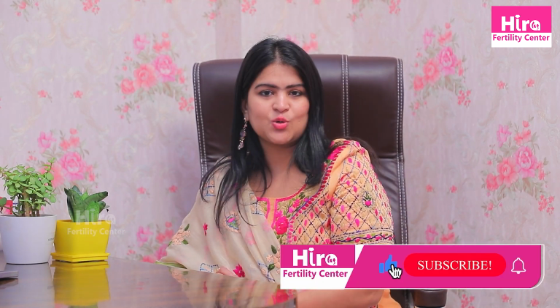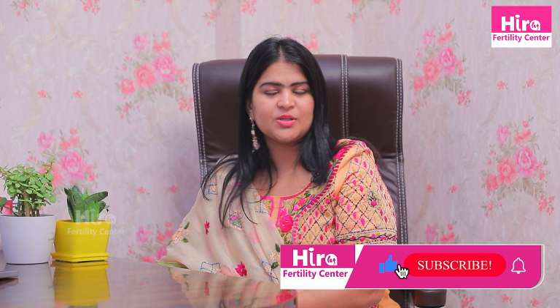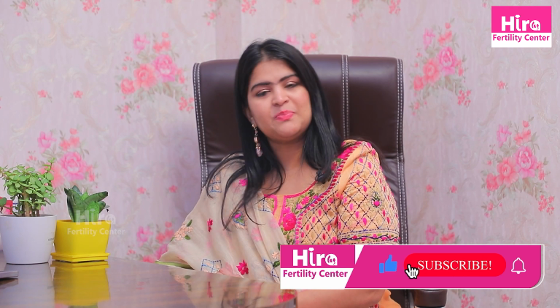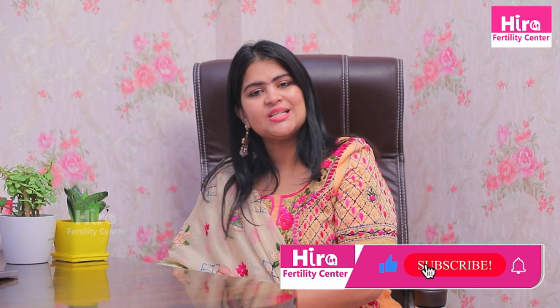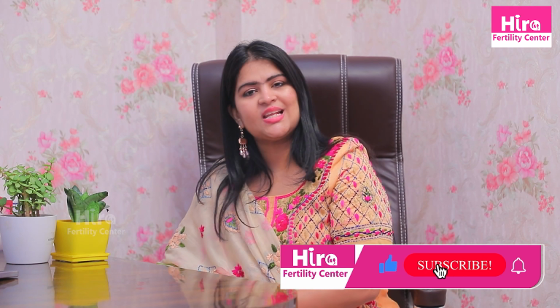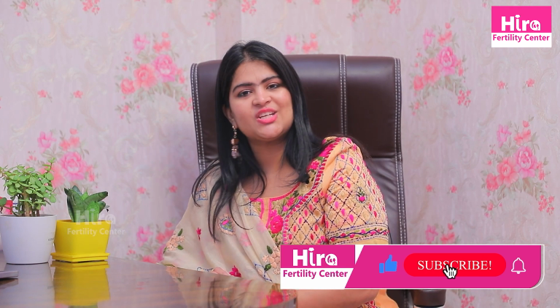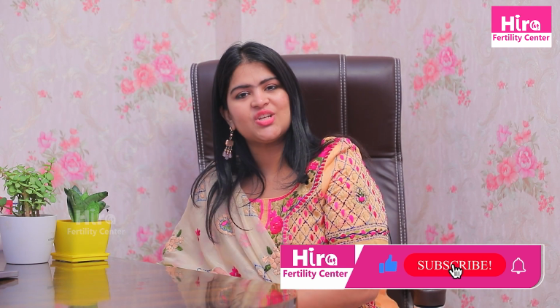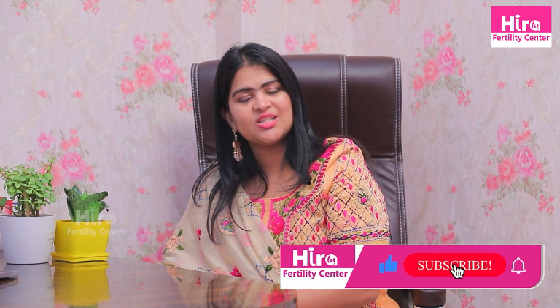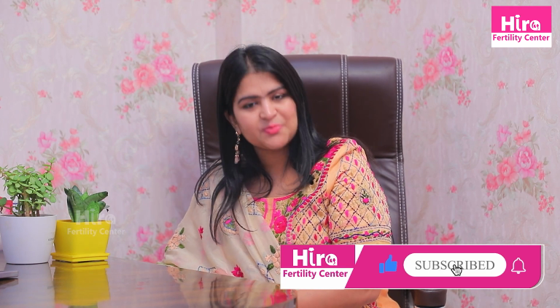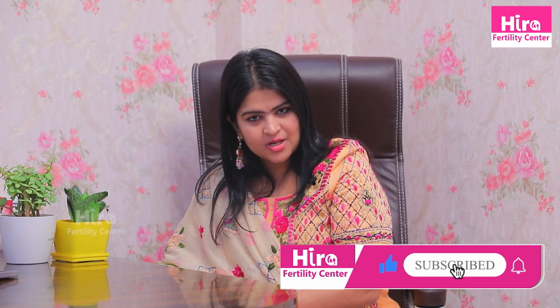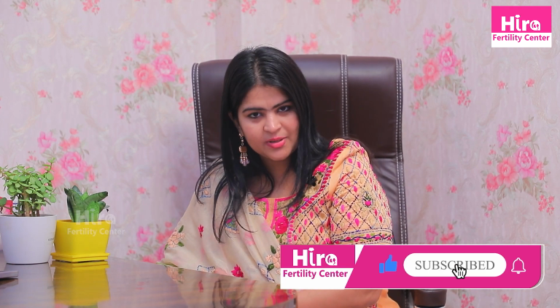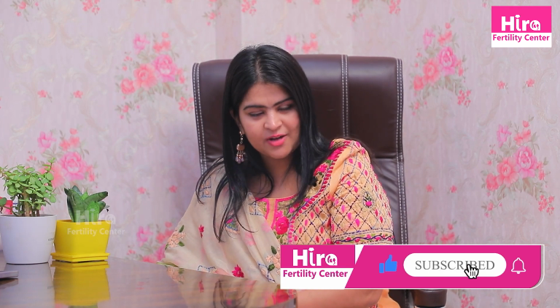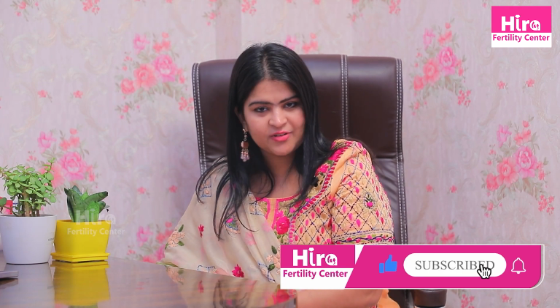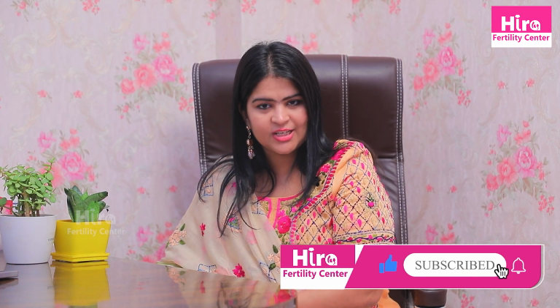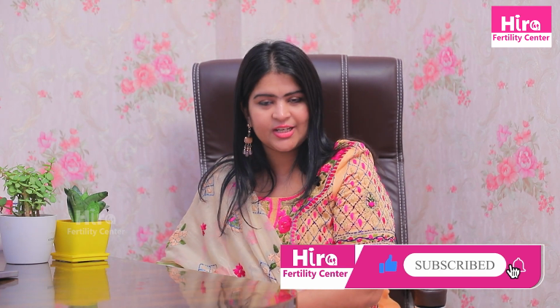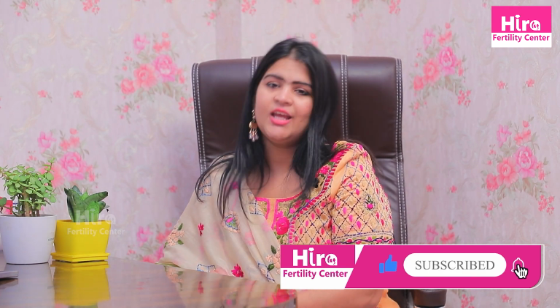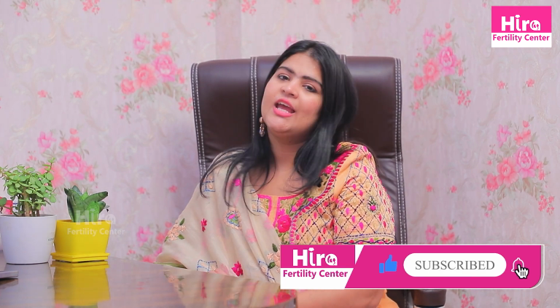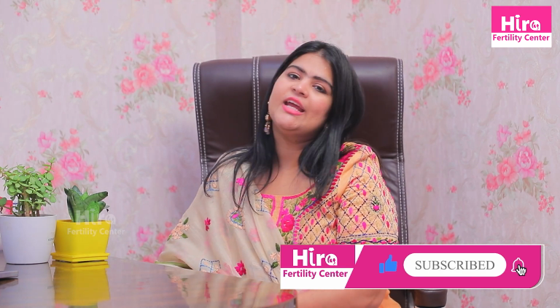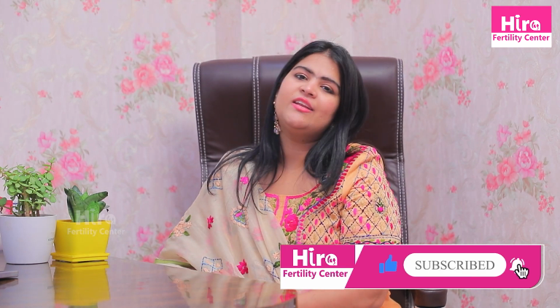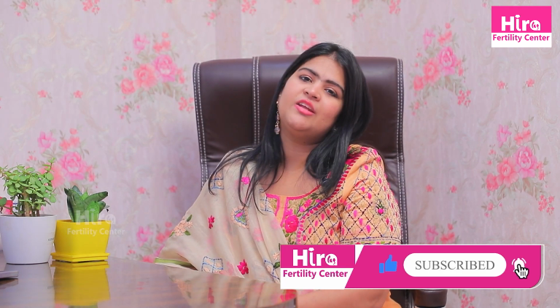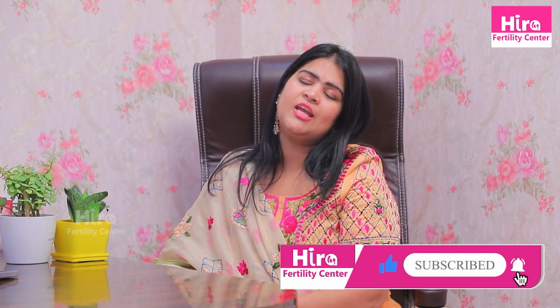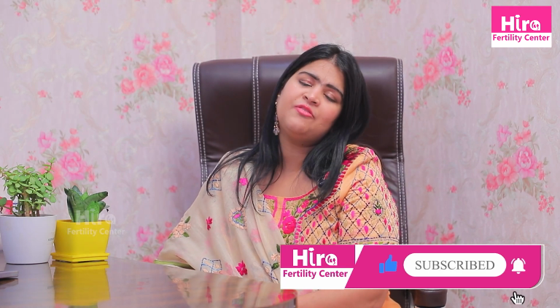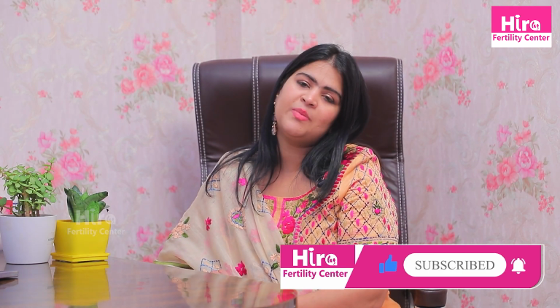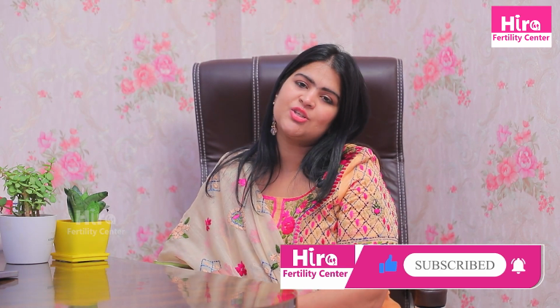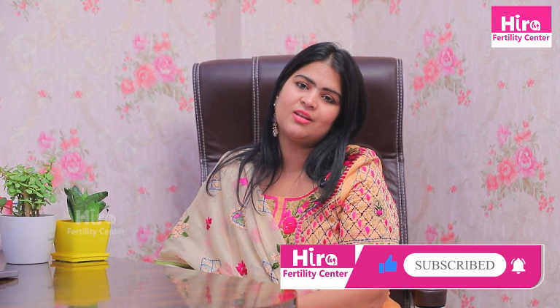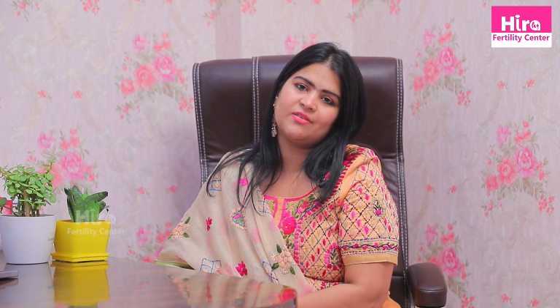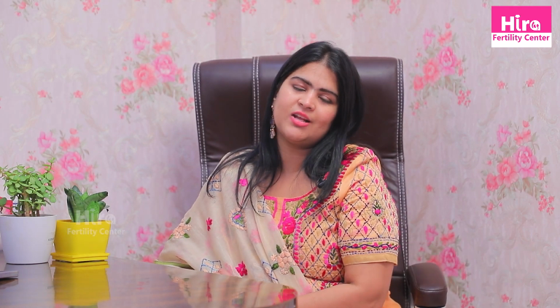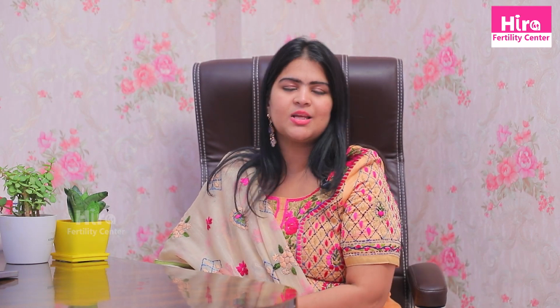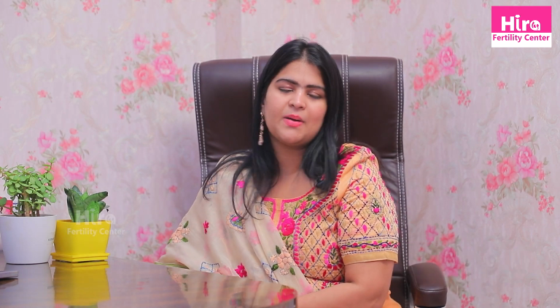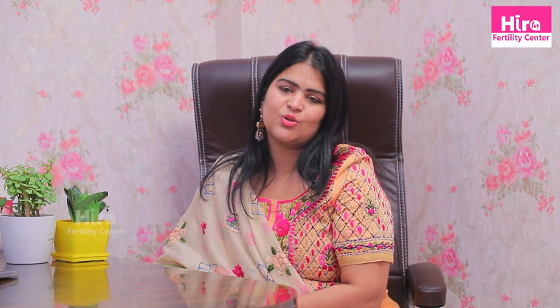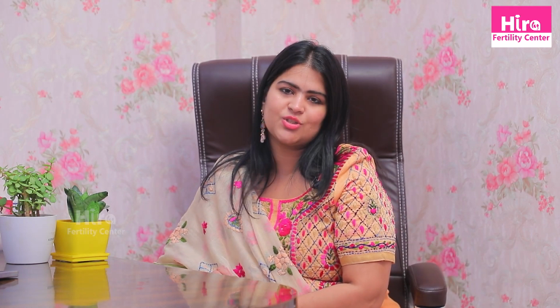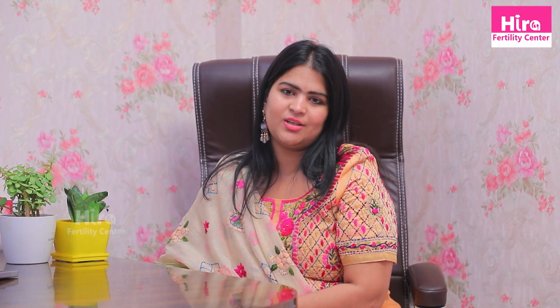Please like, share, and subscribe to Hira Fertility. Thank you for watching. Bye, see you next time.